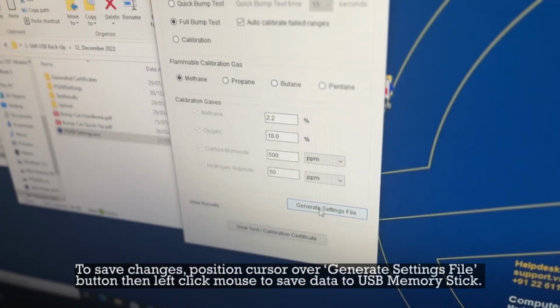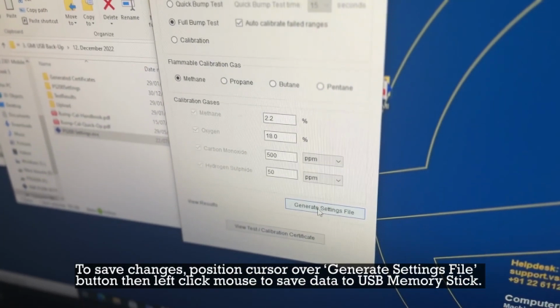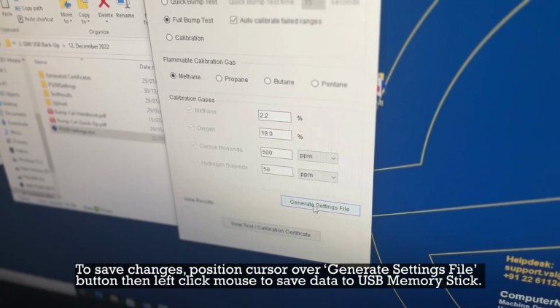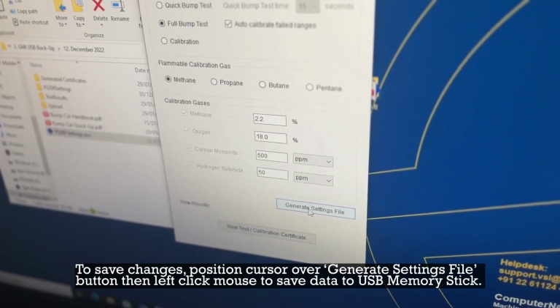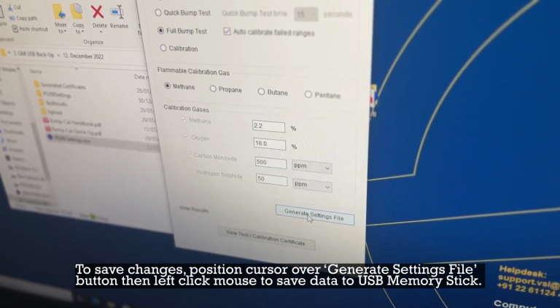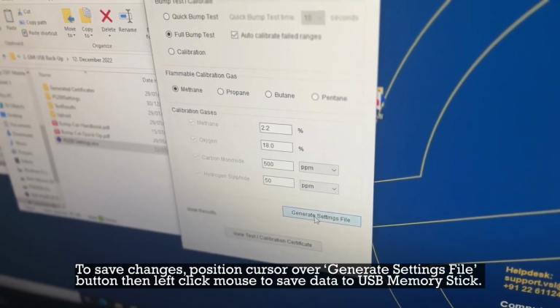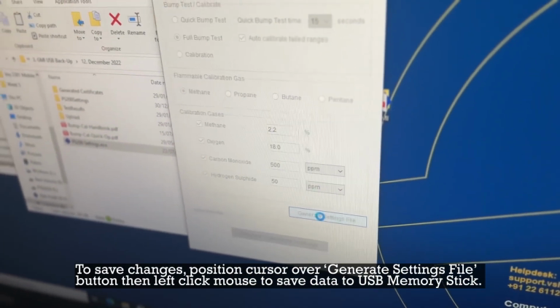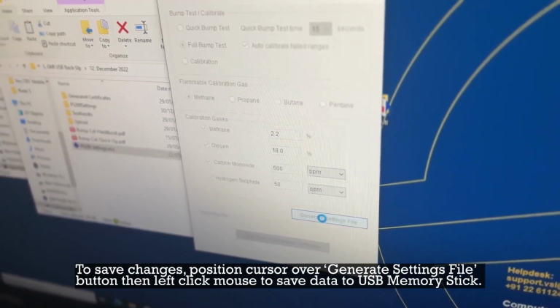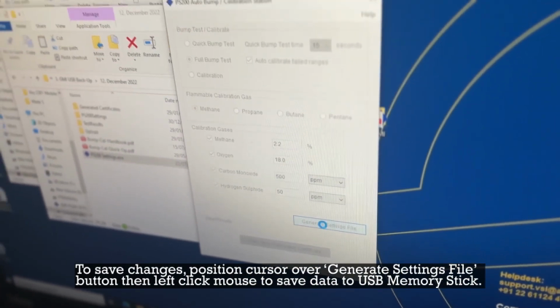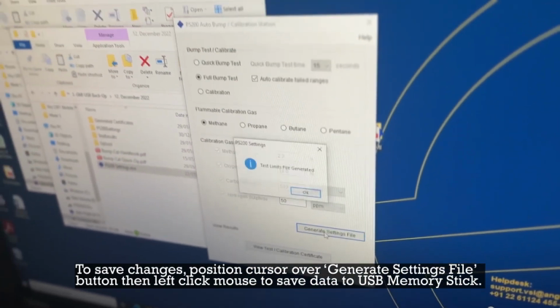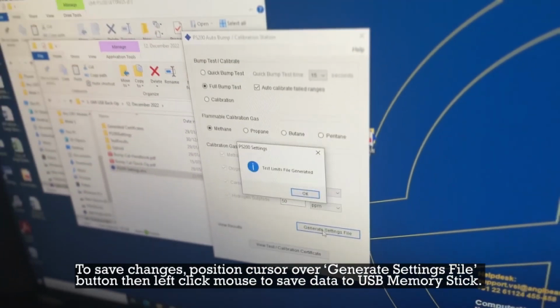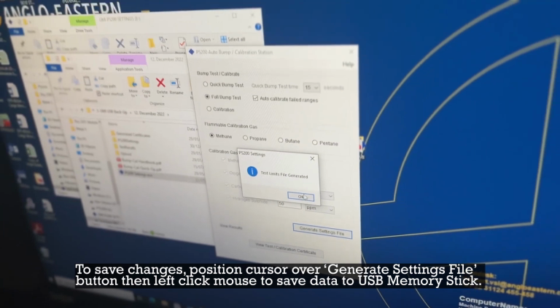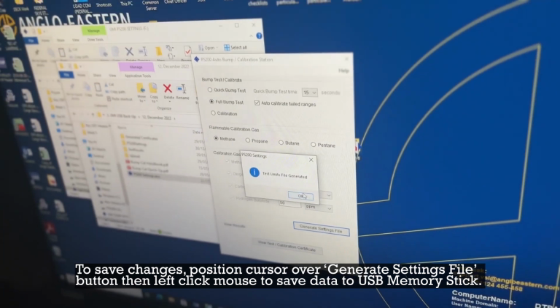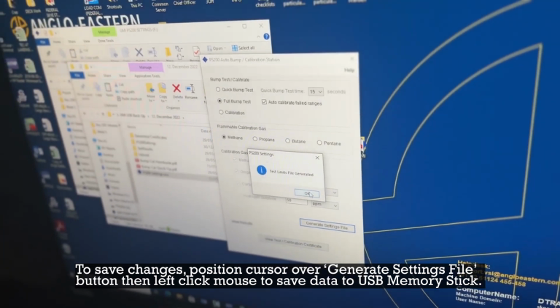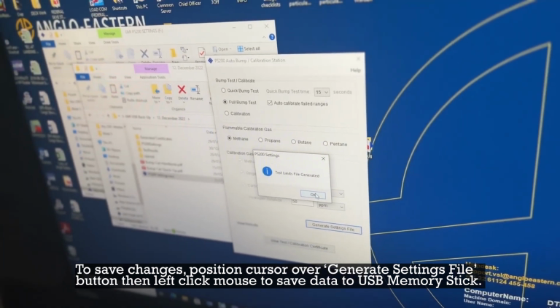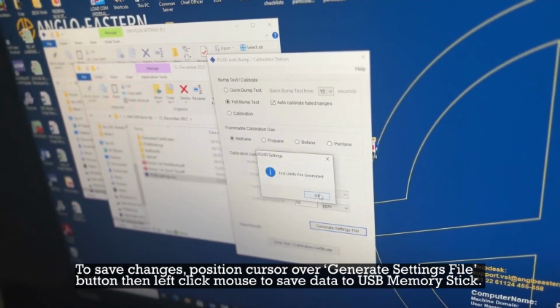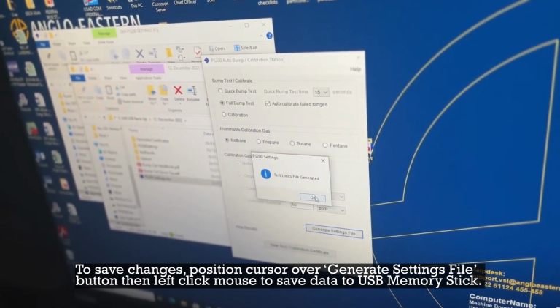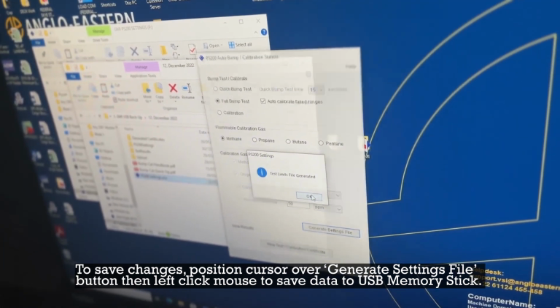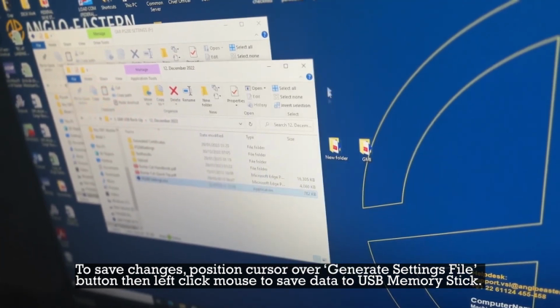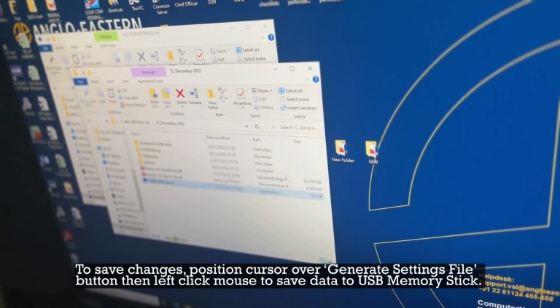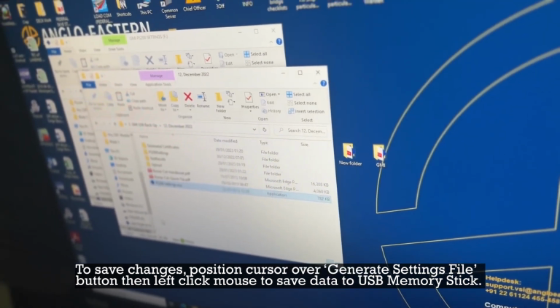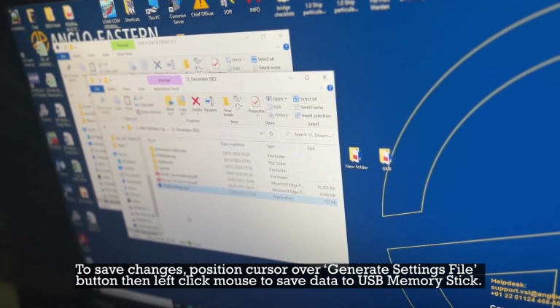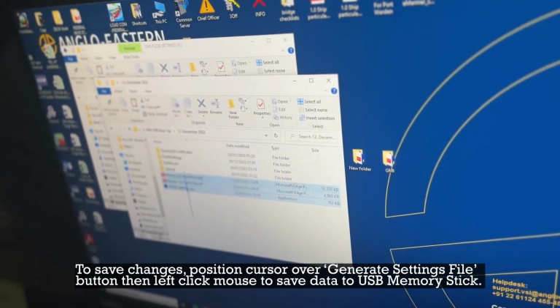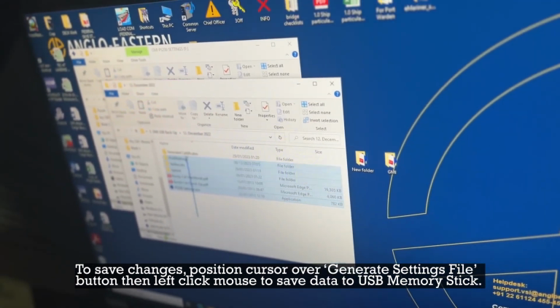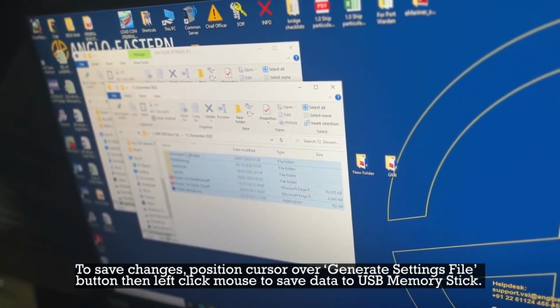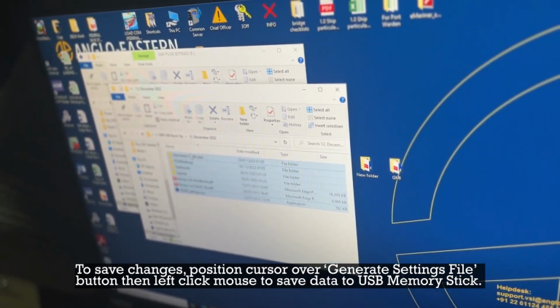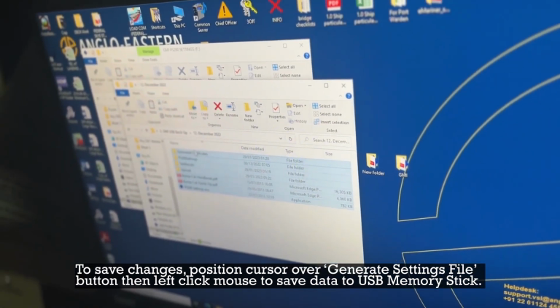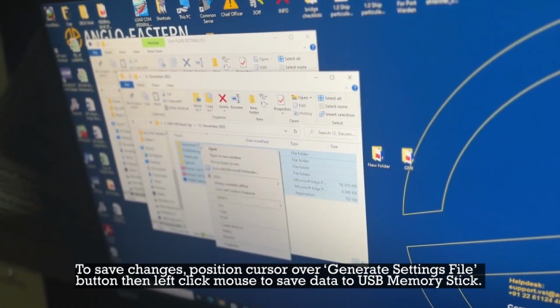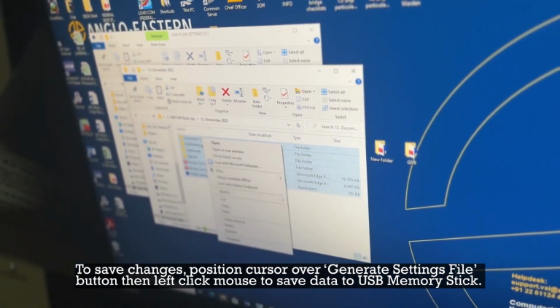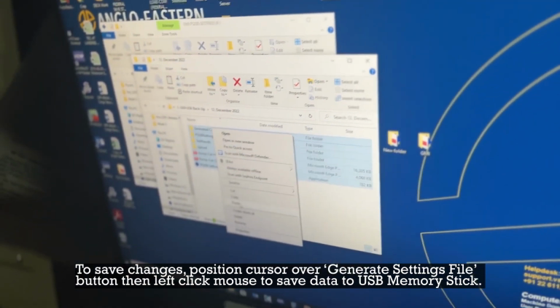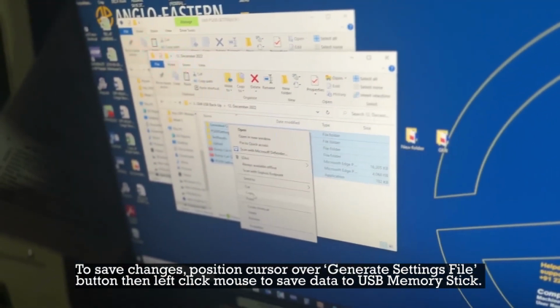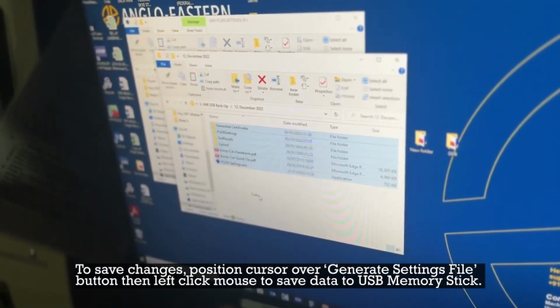To save changes, position the cursor over the 'Generate Settings File' button and left-click the mouse to save data to the USB memory stick.